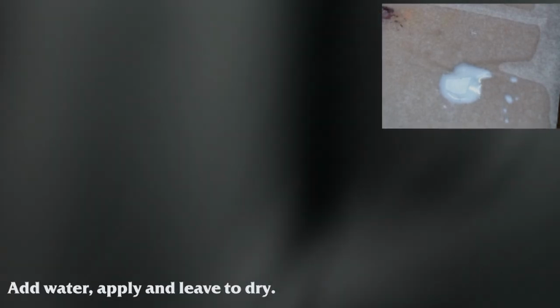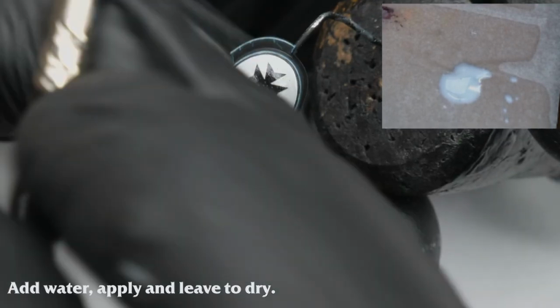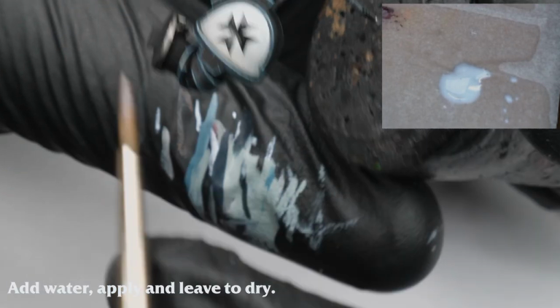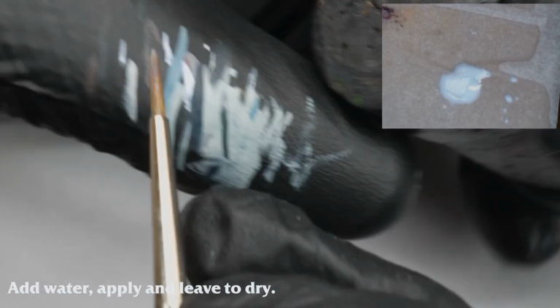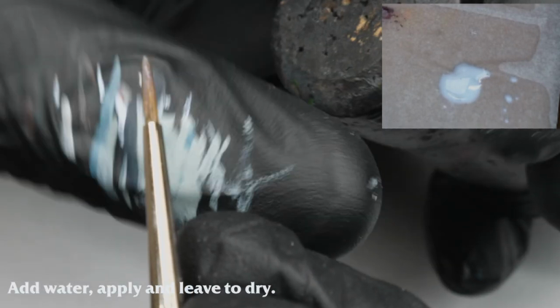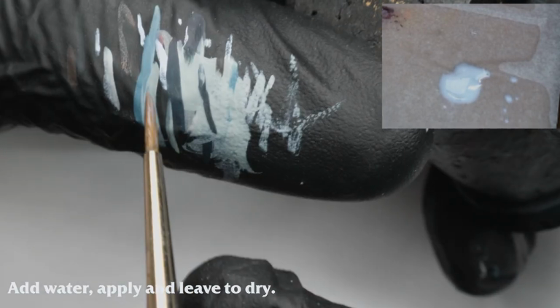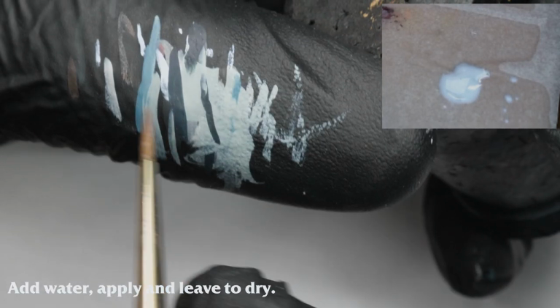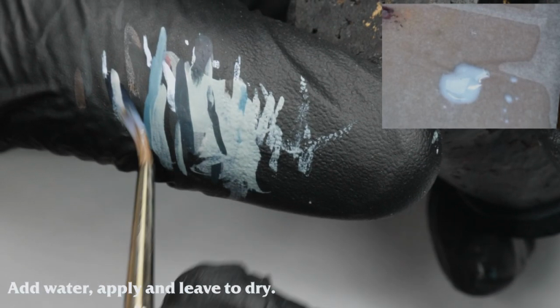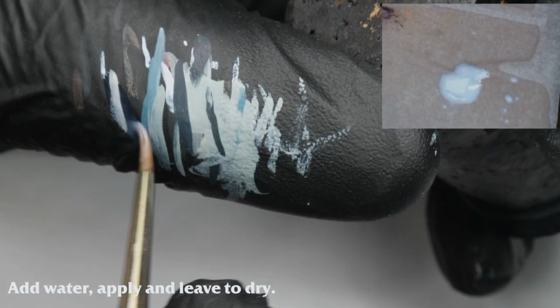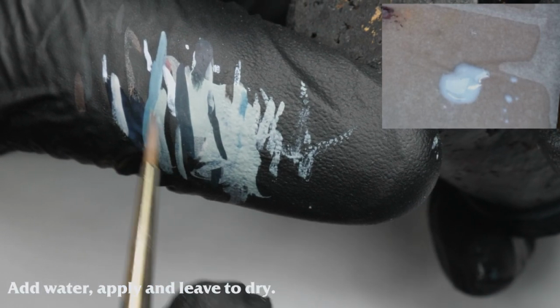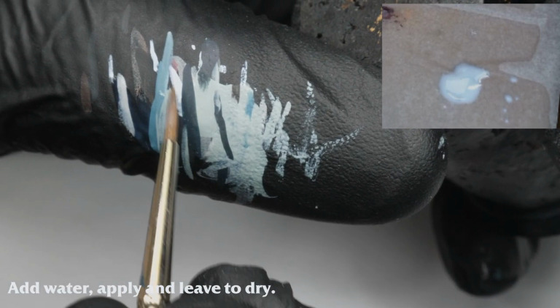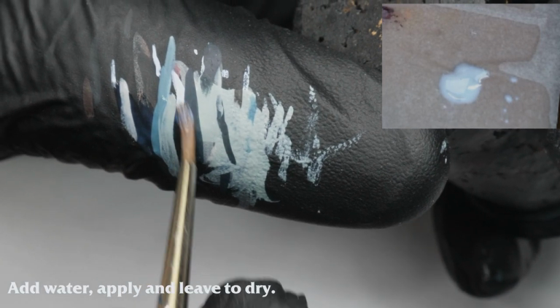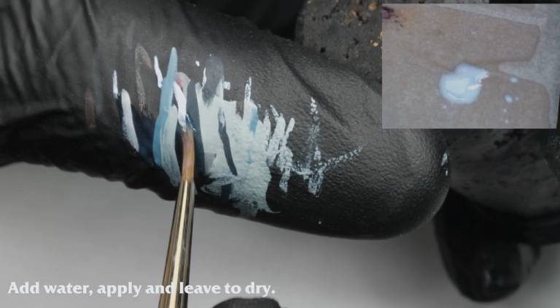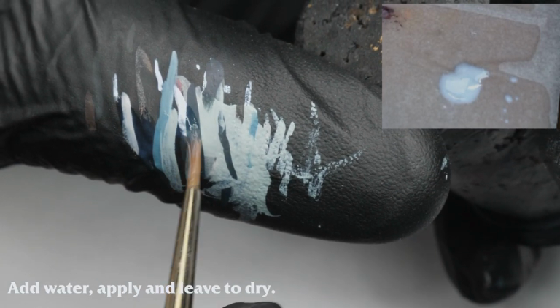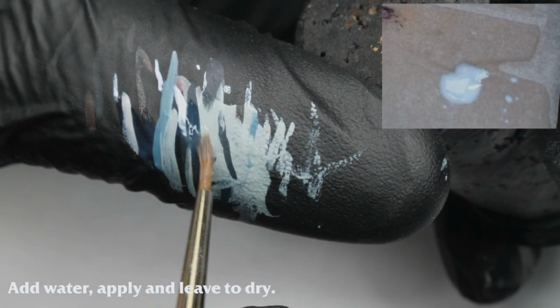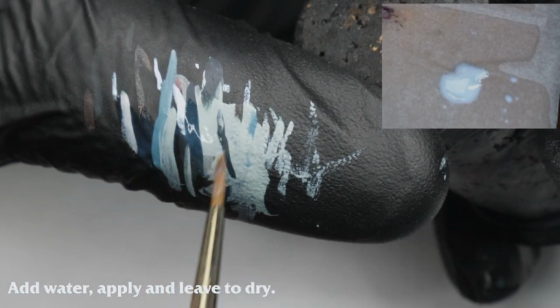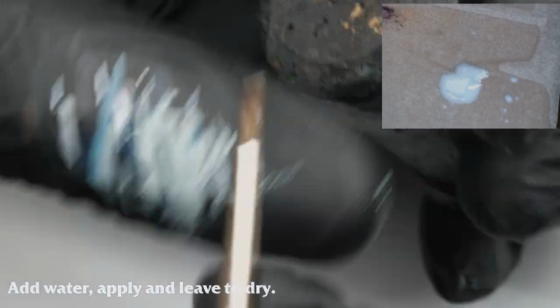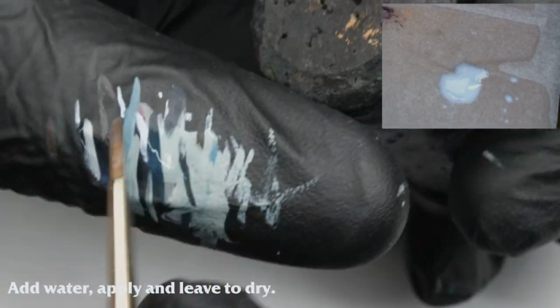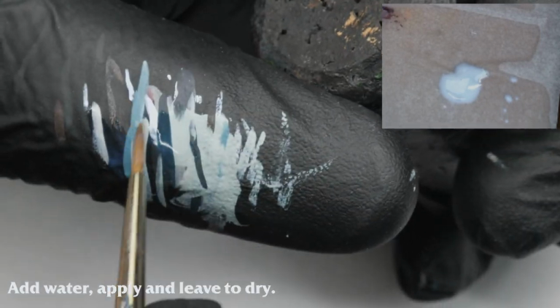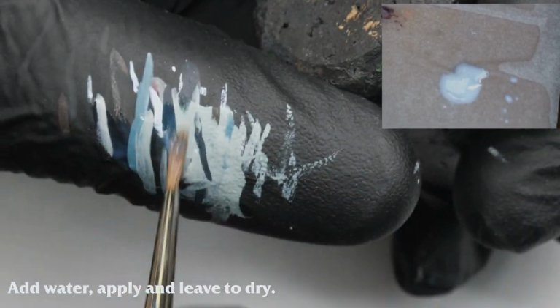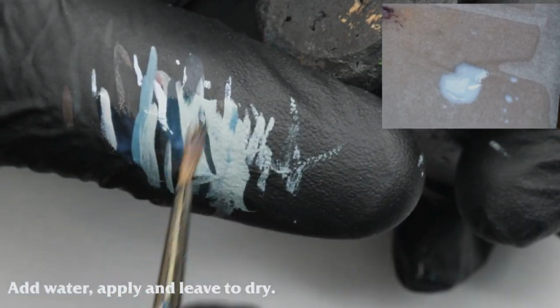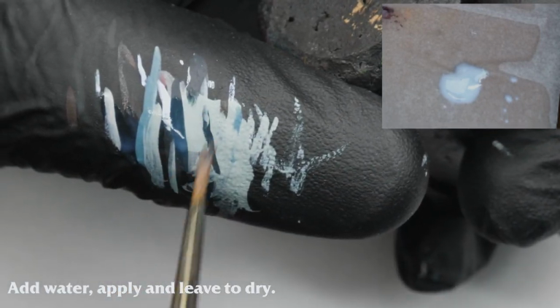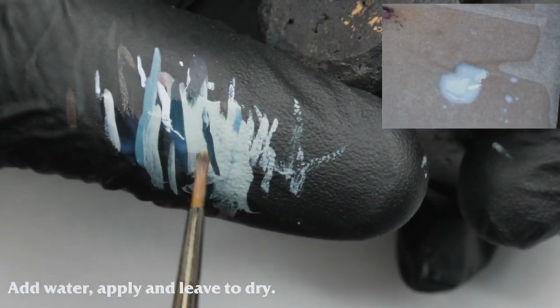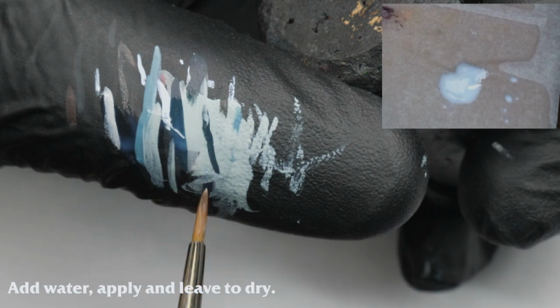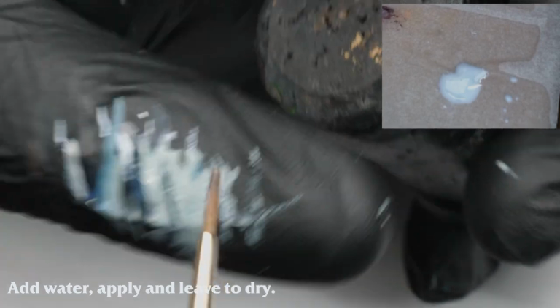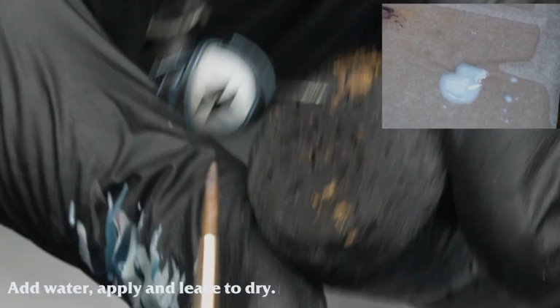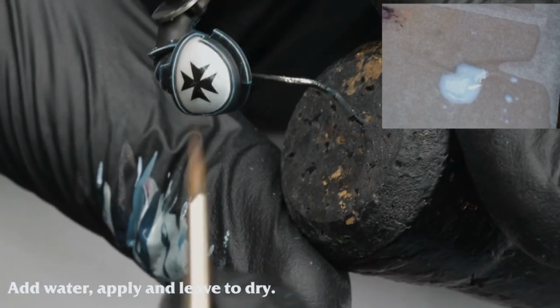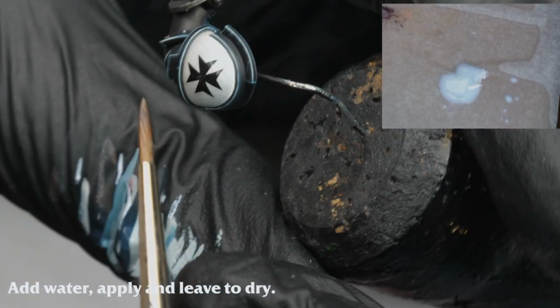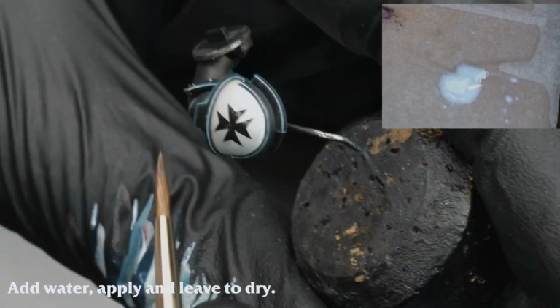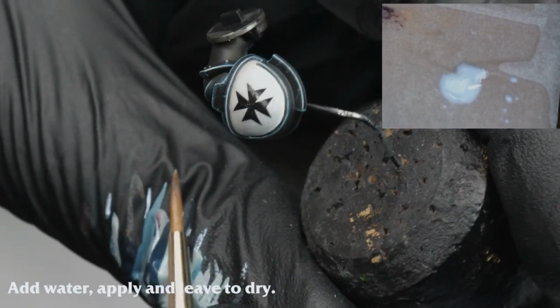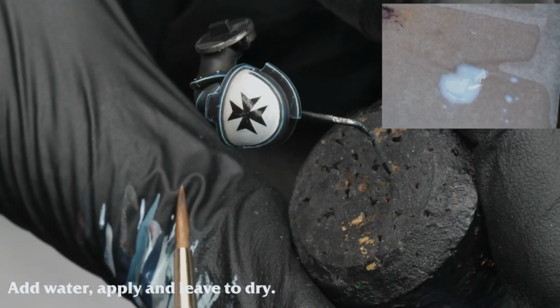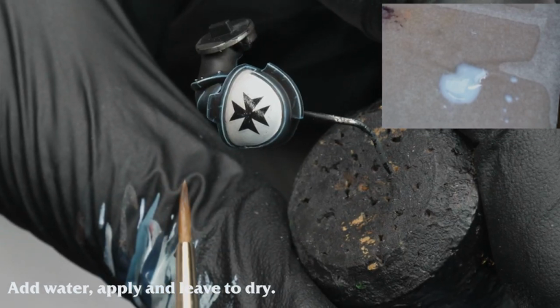I apply the medium evenly to the surface of the shoulder pad. I allow it to fully dry before repeating as needed.